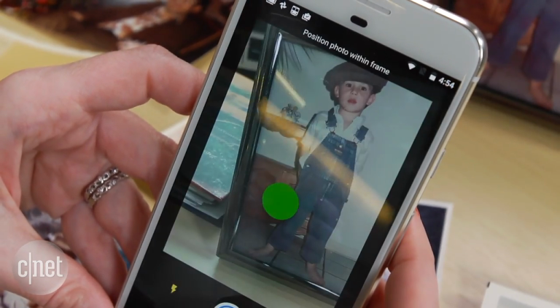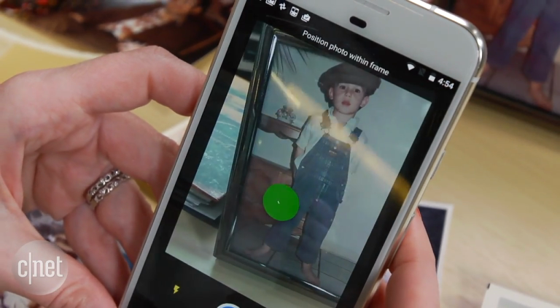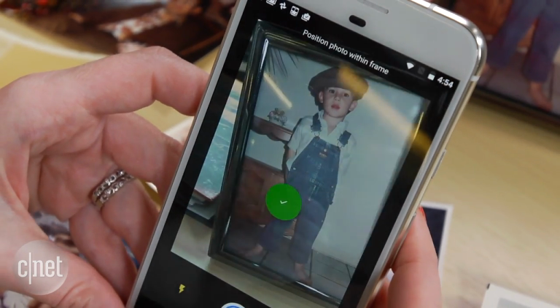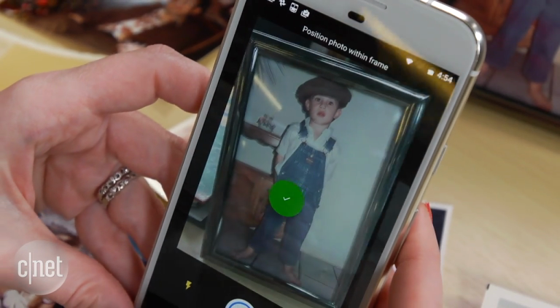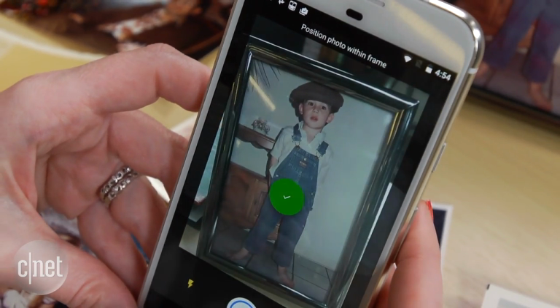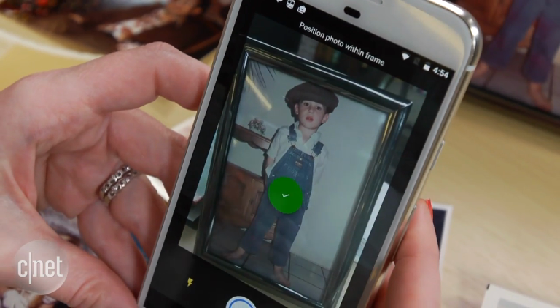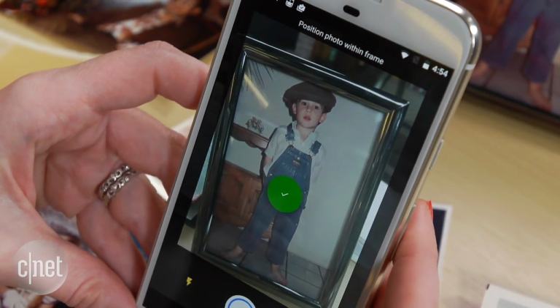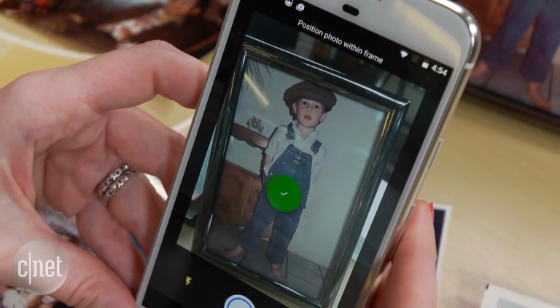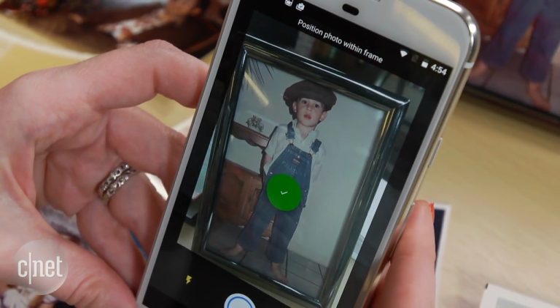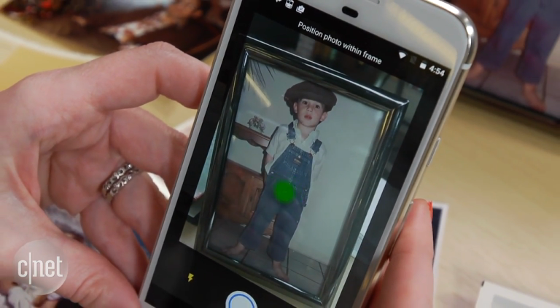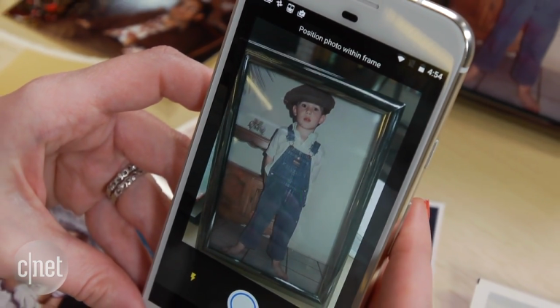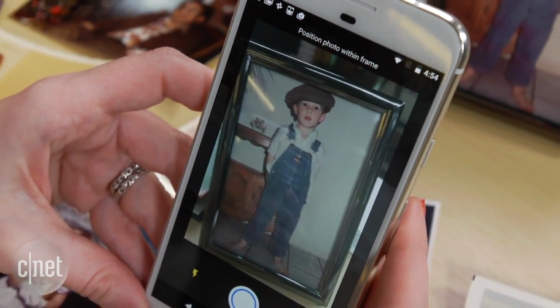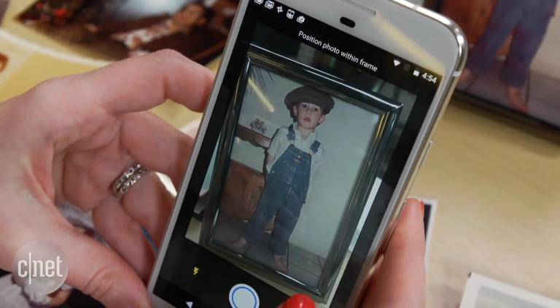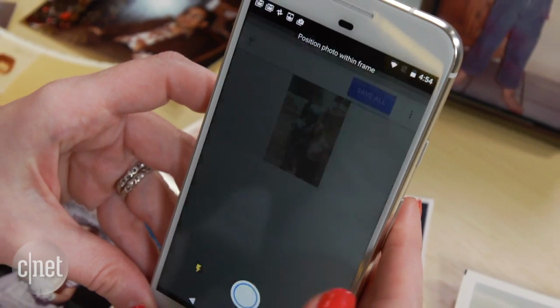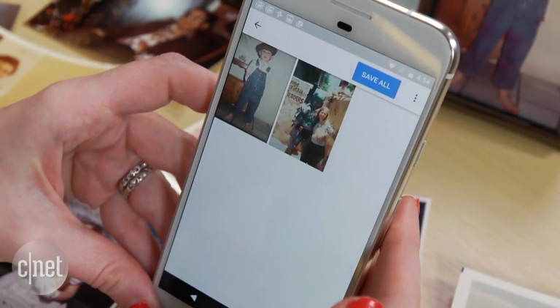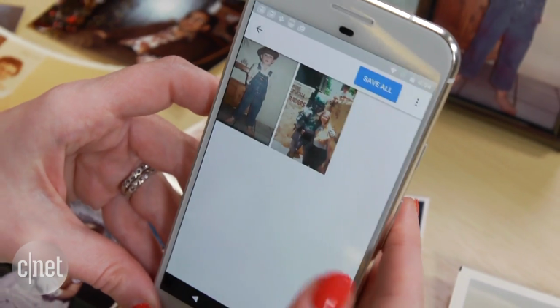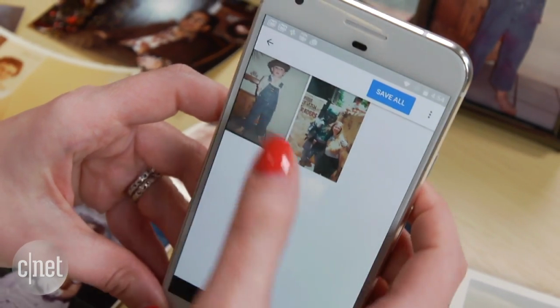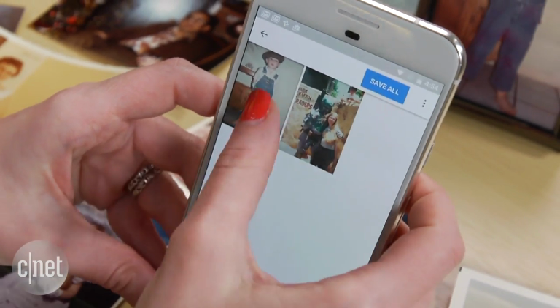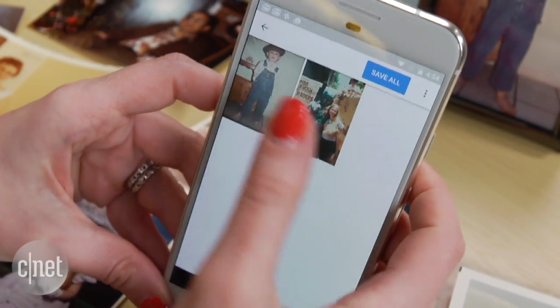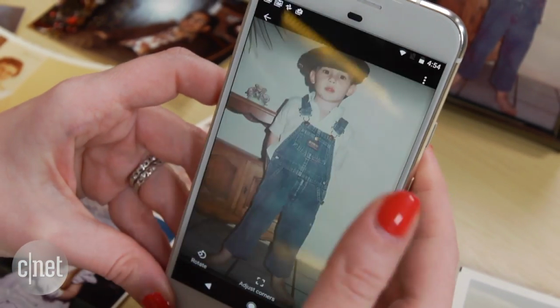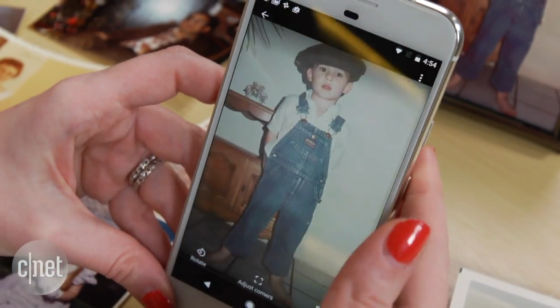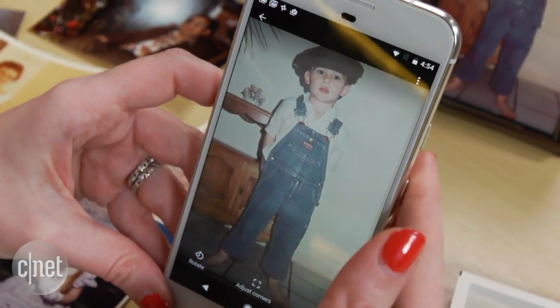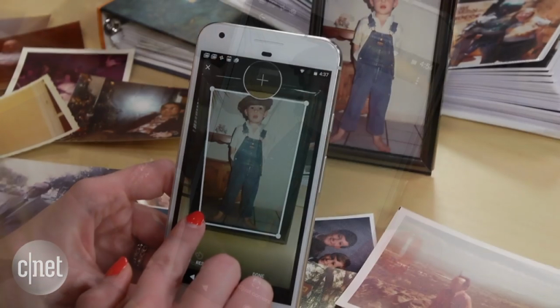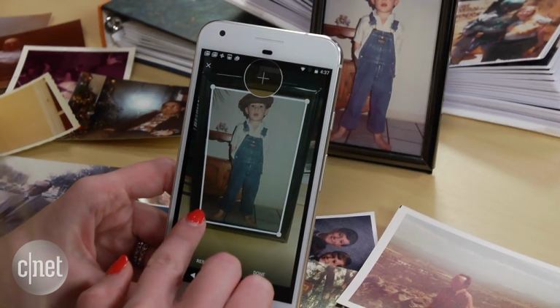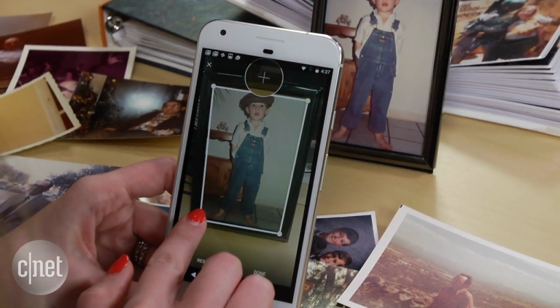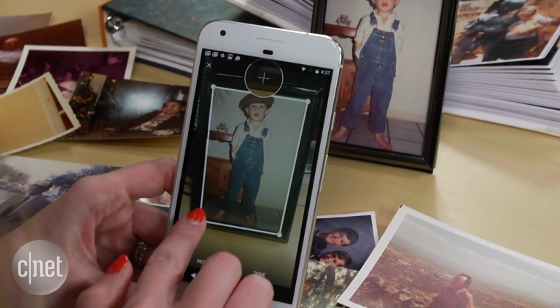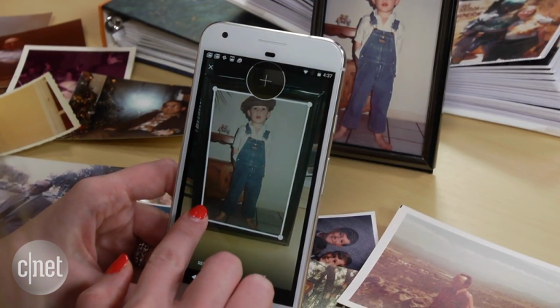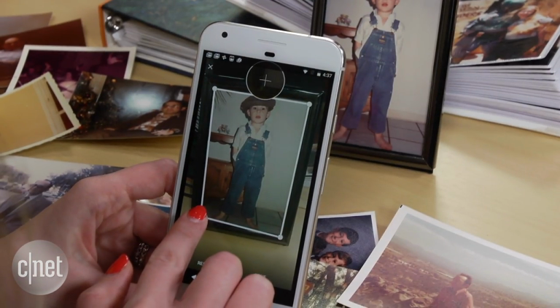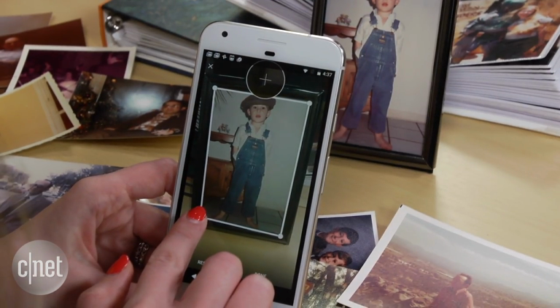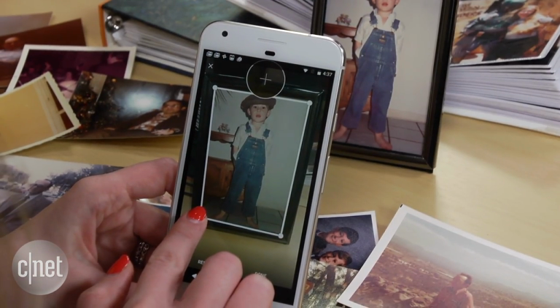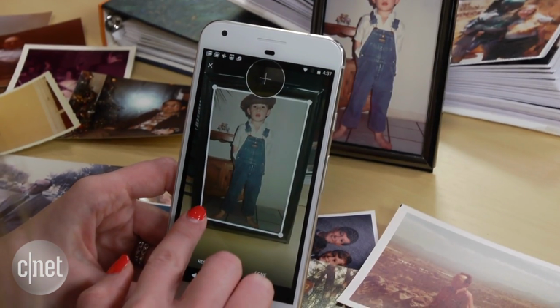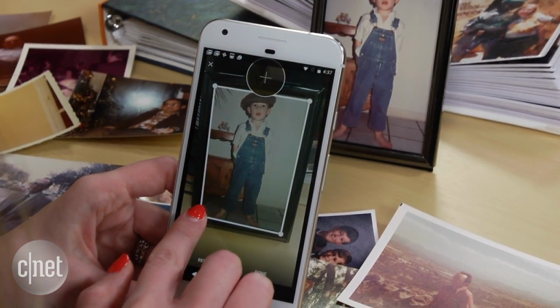It eliminates any parts that are bright white with glare from the light. It then automatically processes the image, cropping out the table or frame around it.